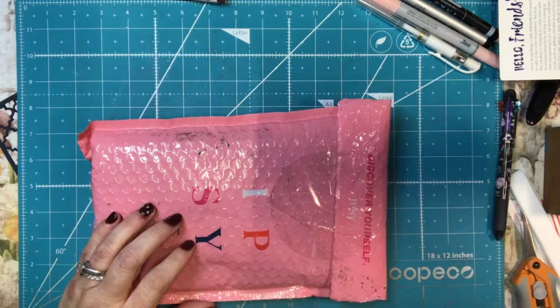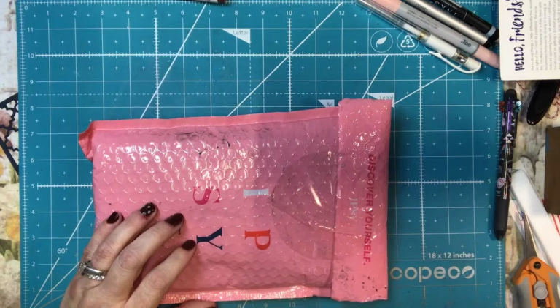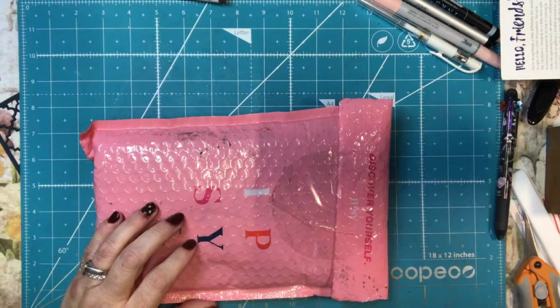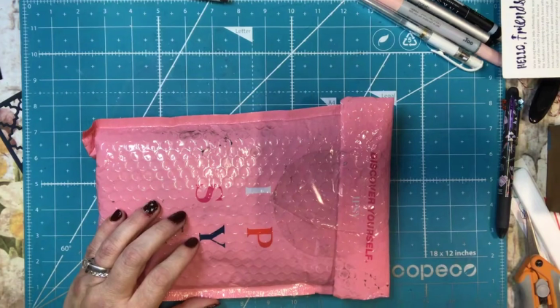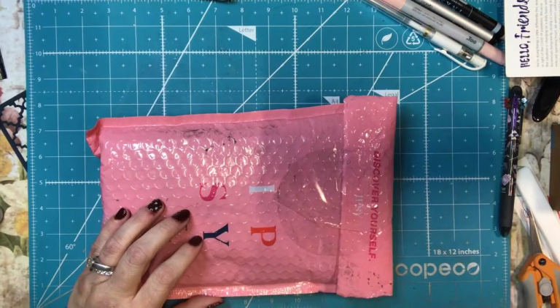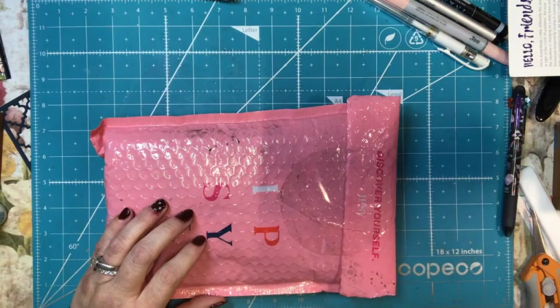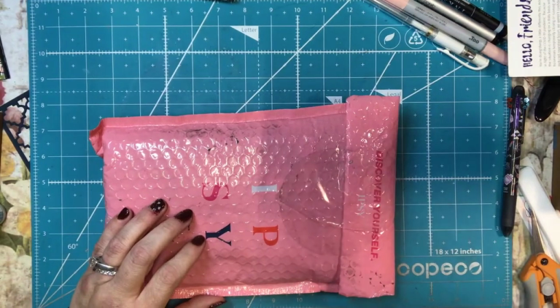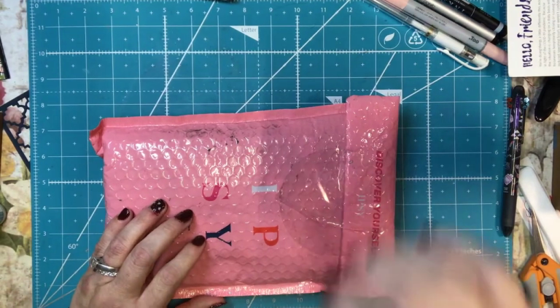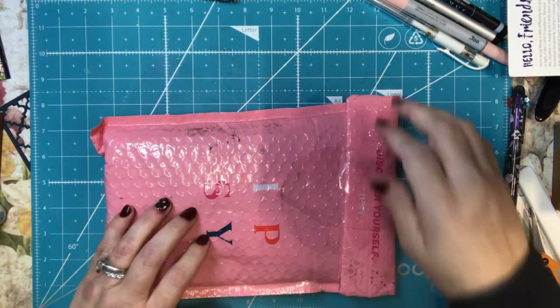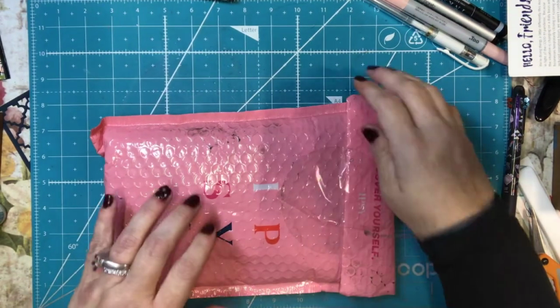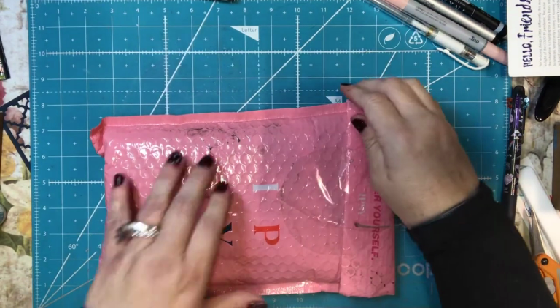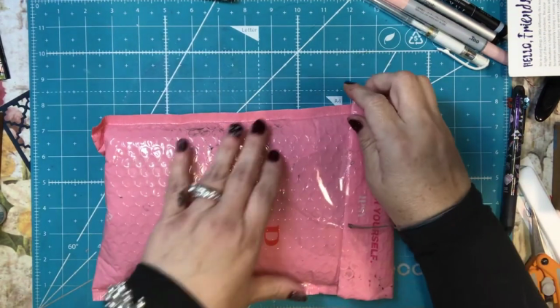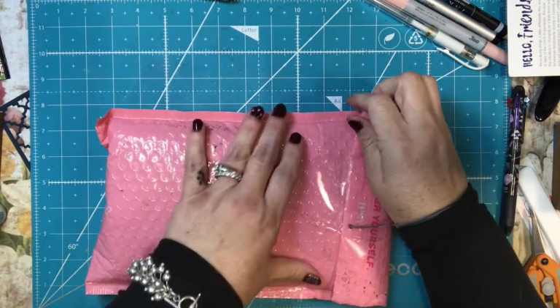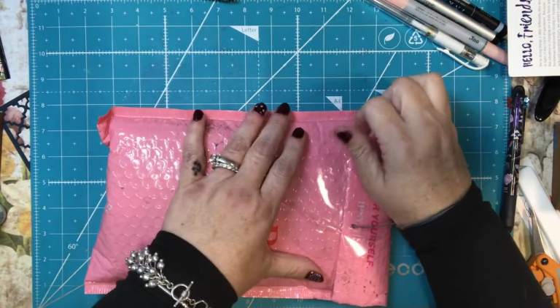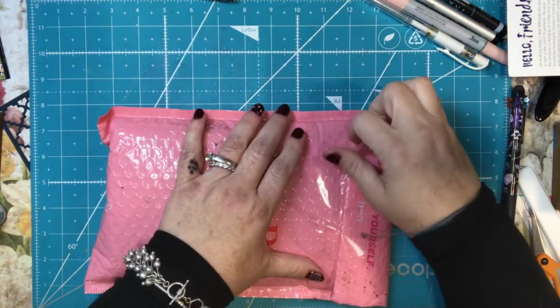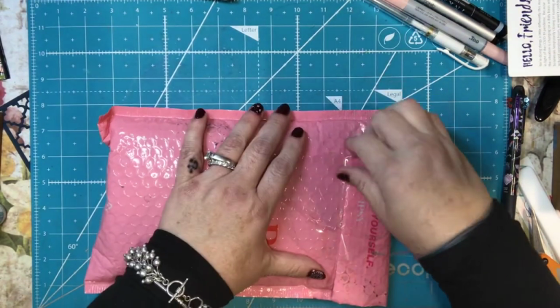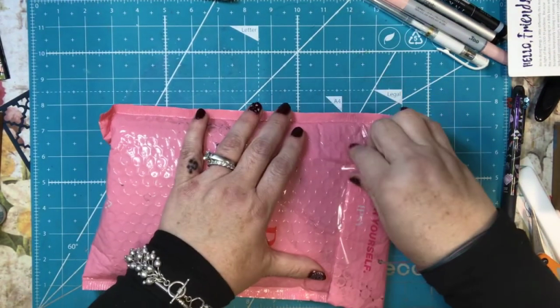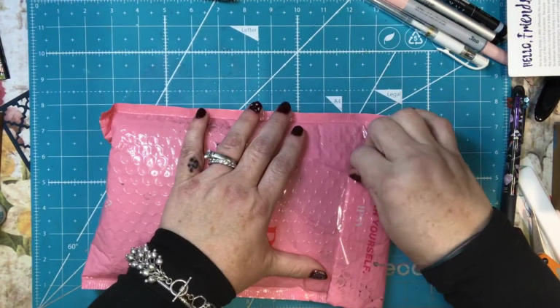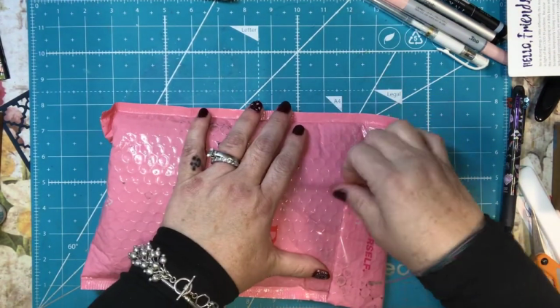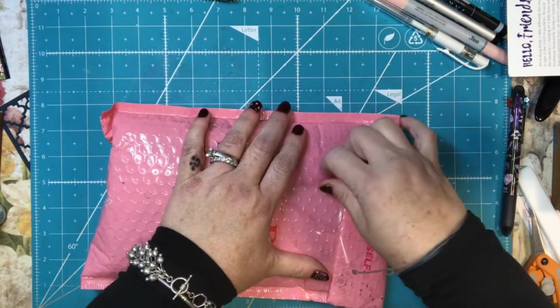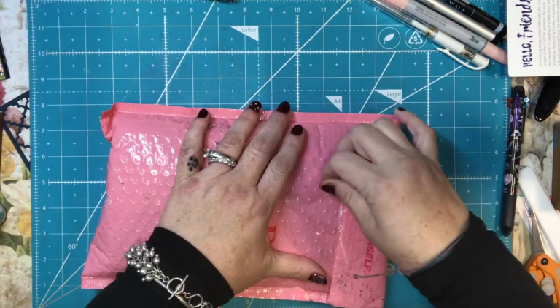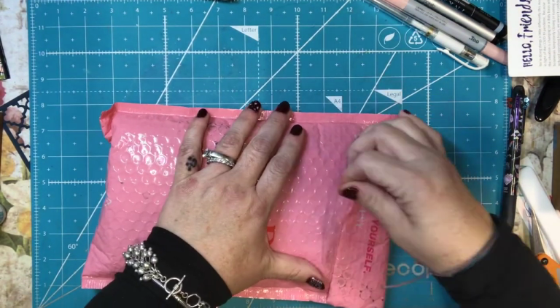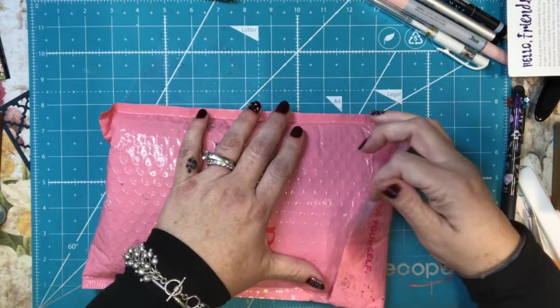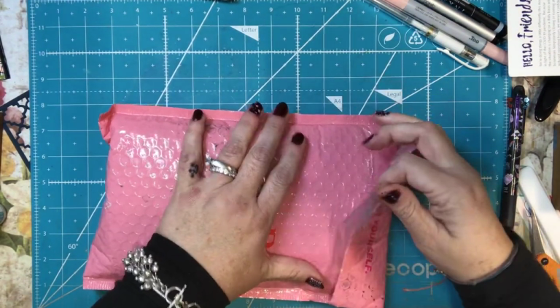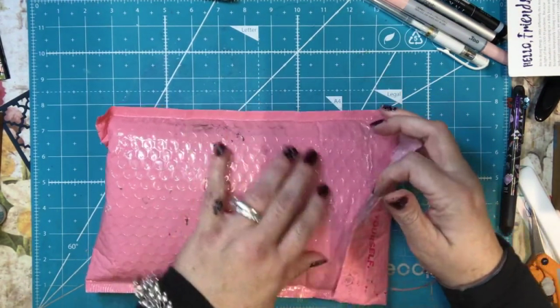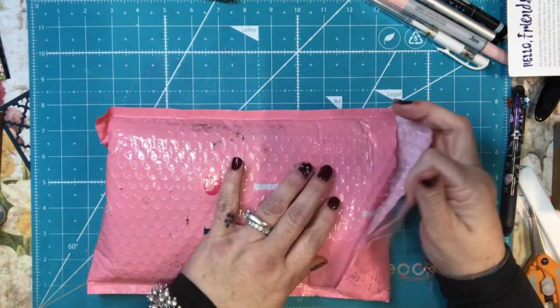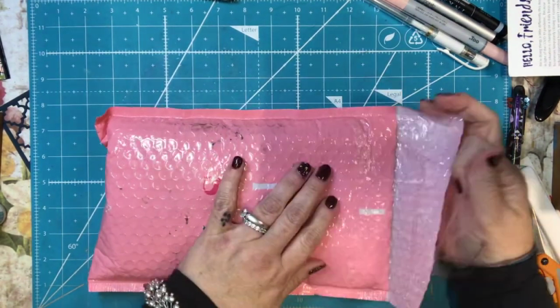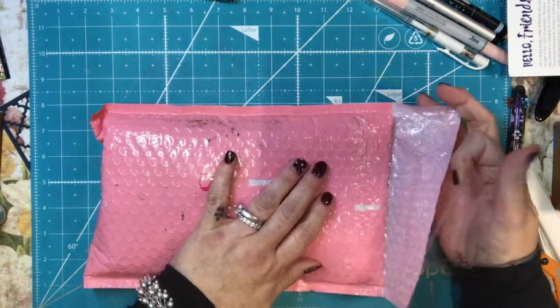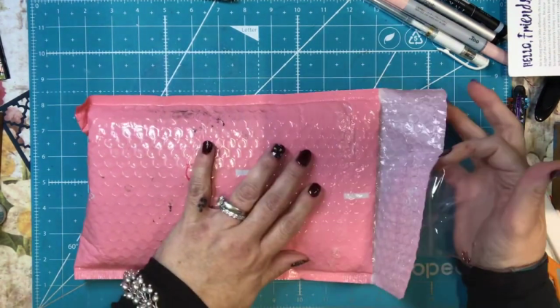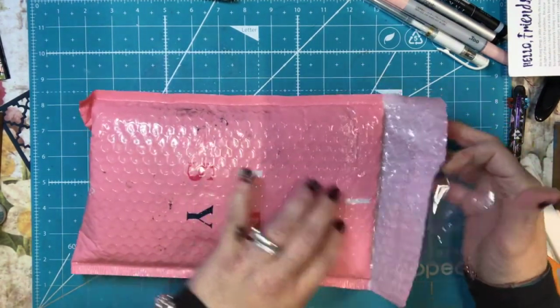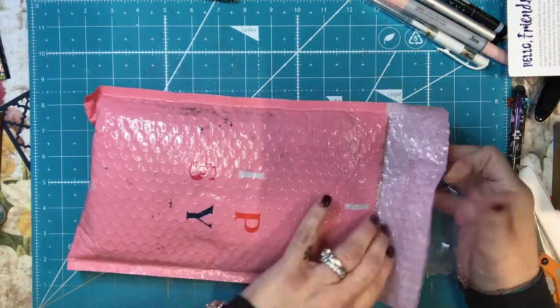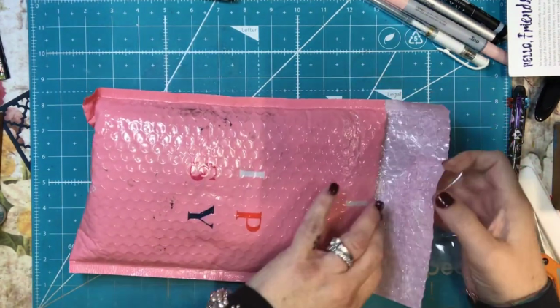Hey everyone, it's Tammy and it's time to do my Ipsy unboxing.